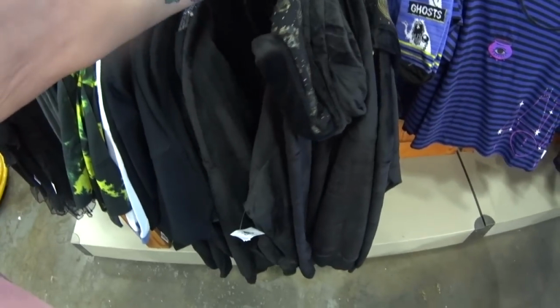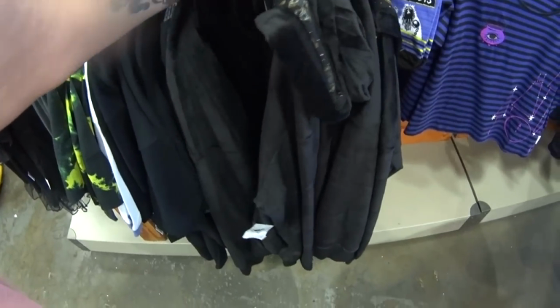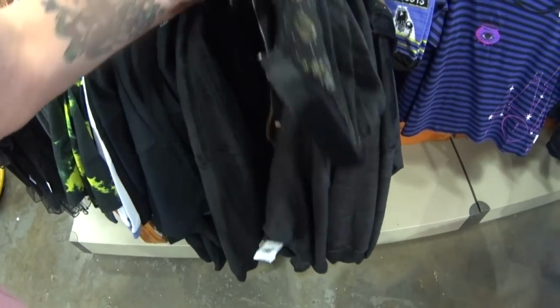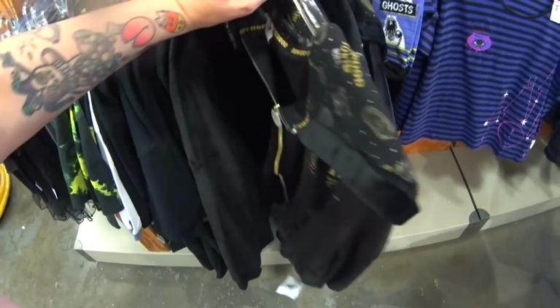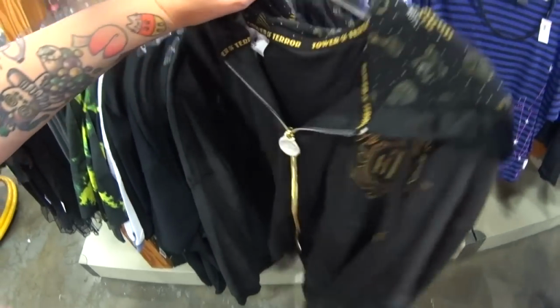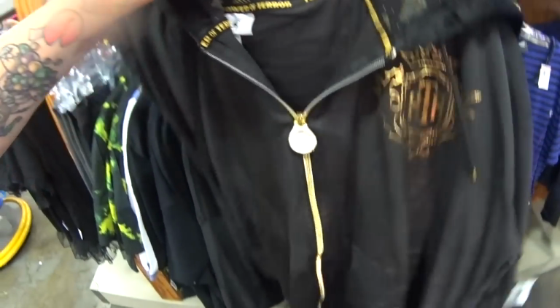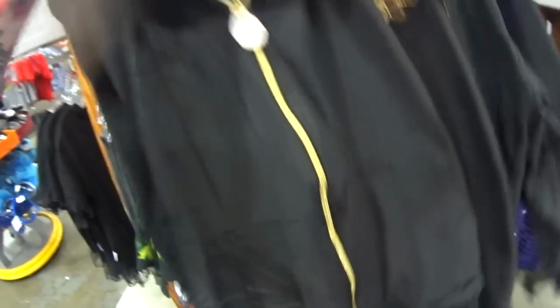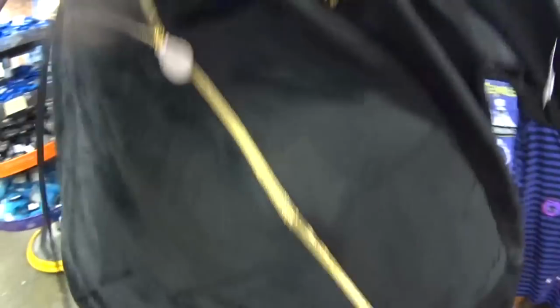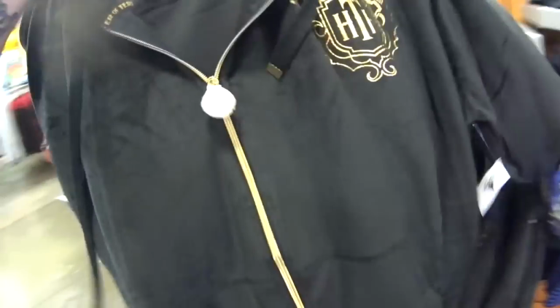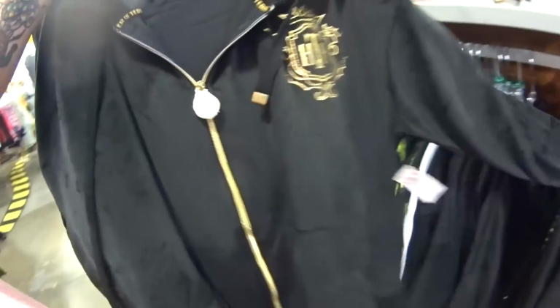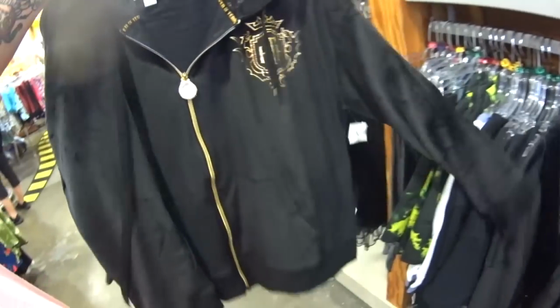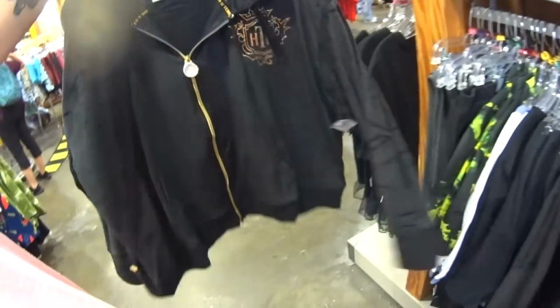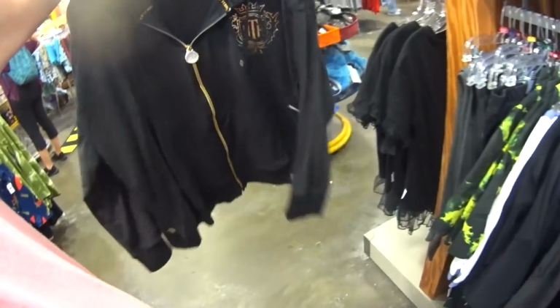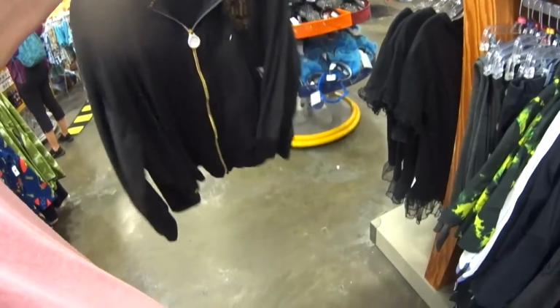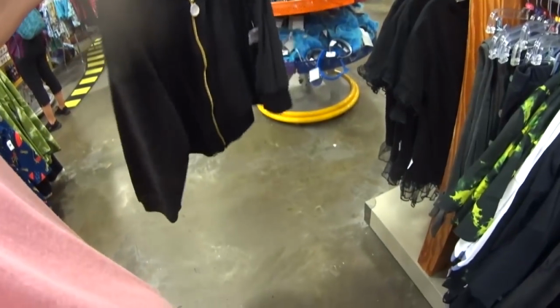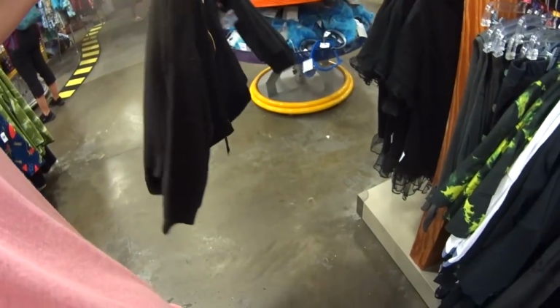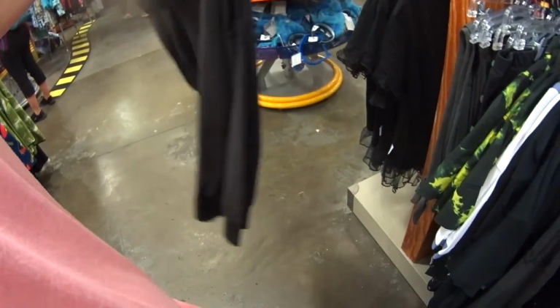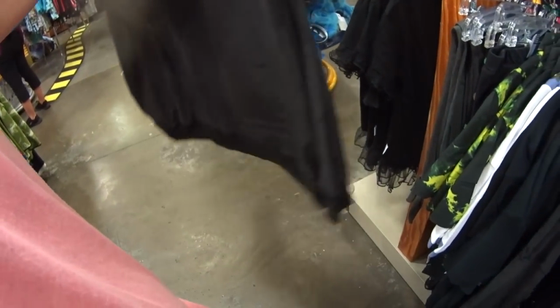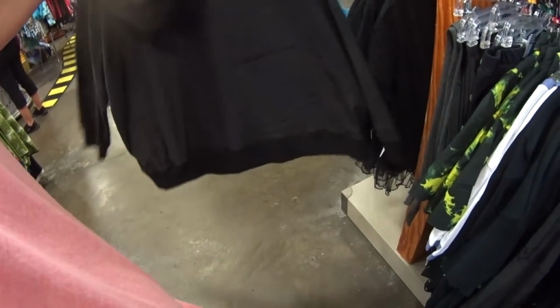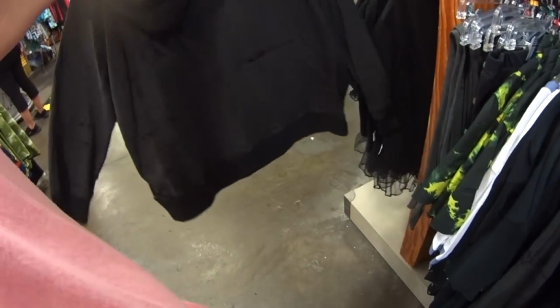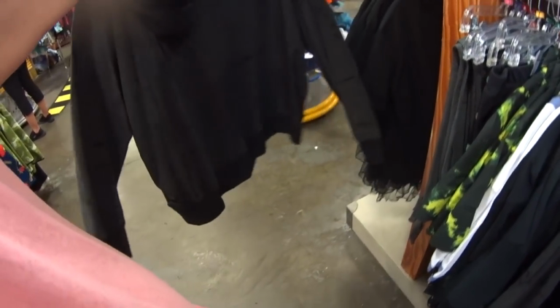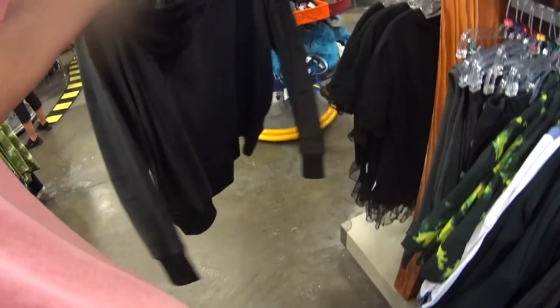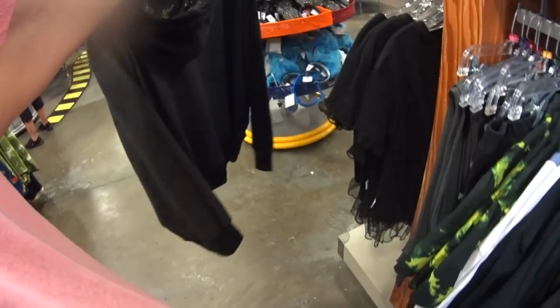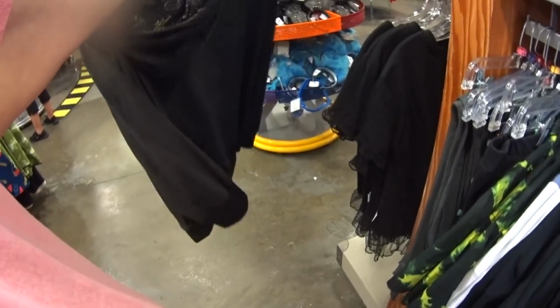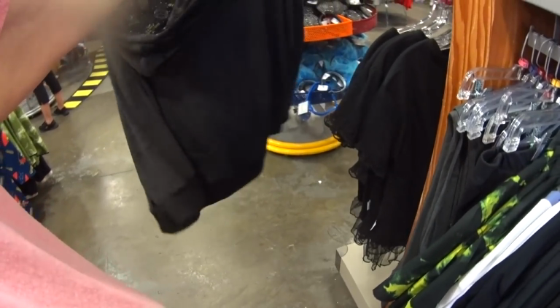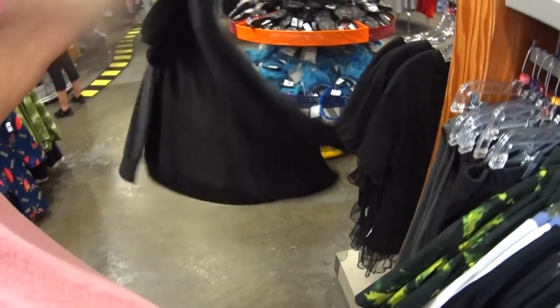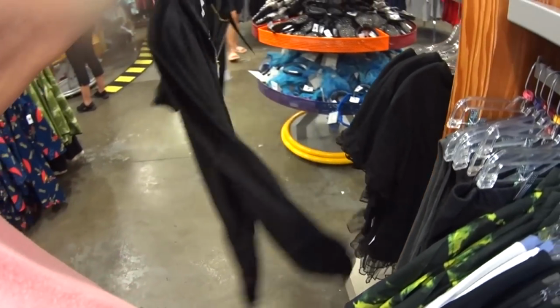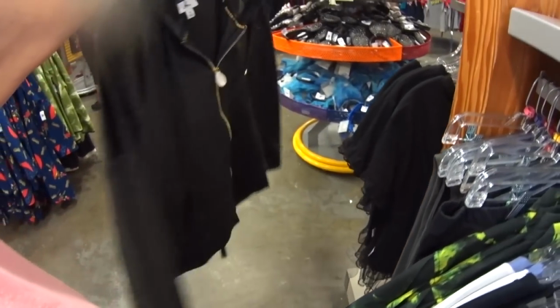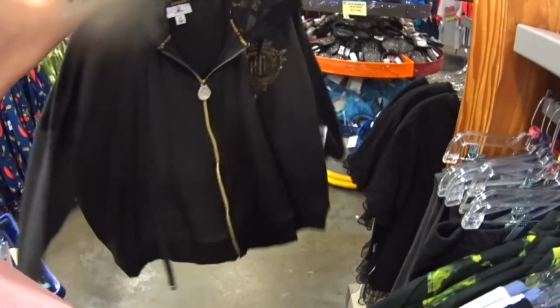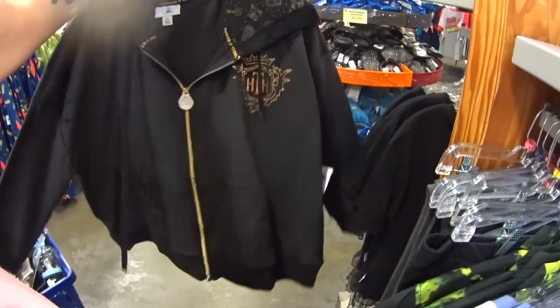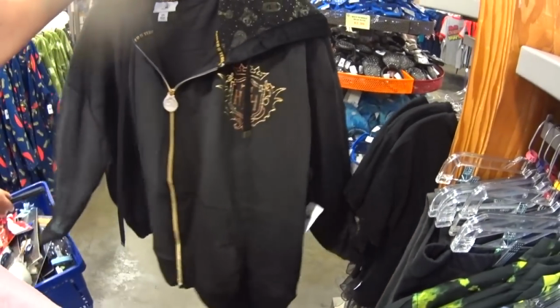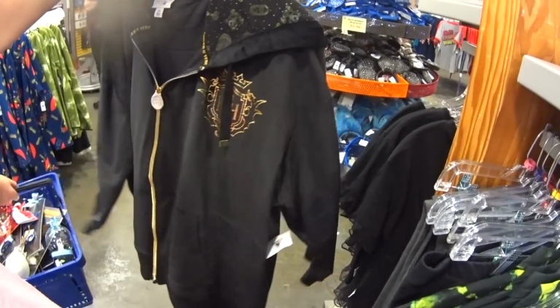I'm going to show this to you again — a $60 gorgeous Tower of Terror jacket for $19.99.